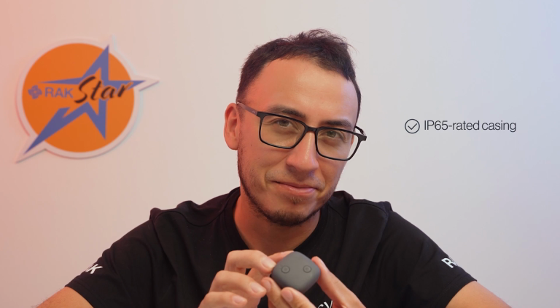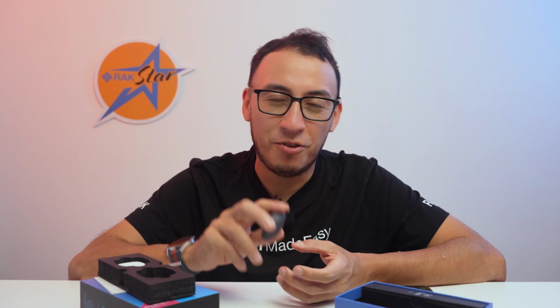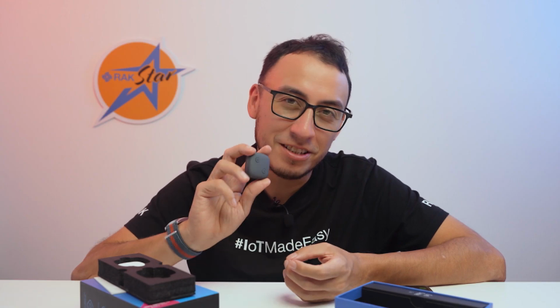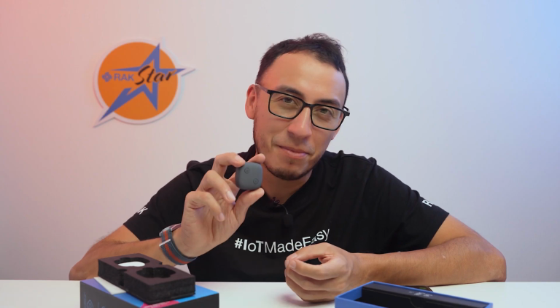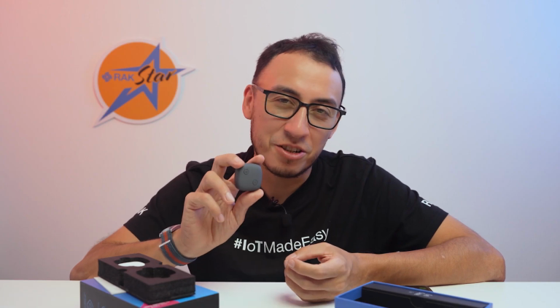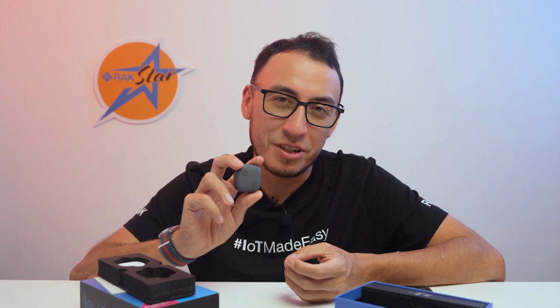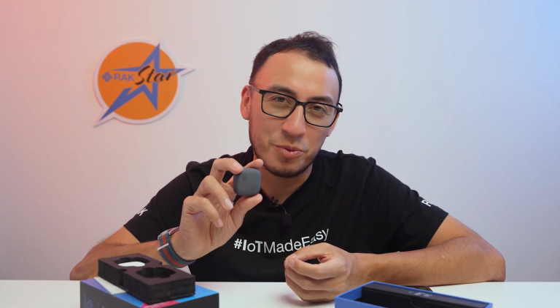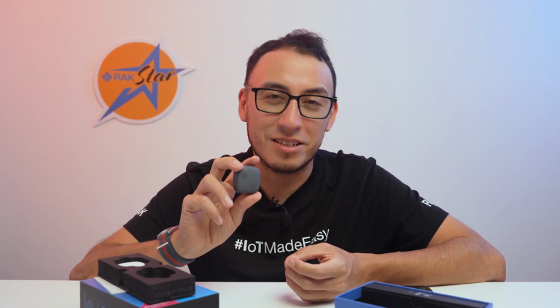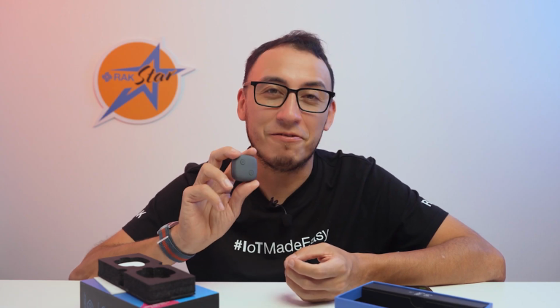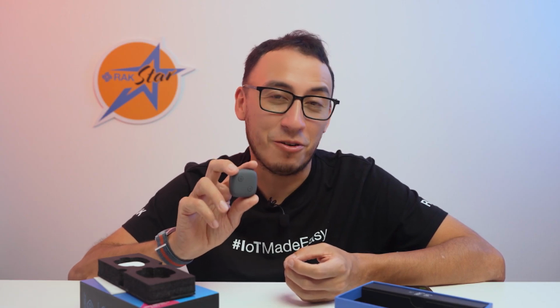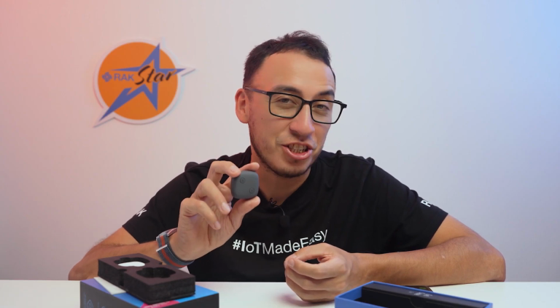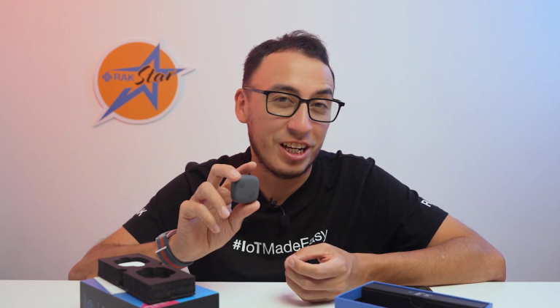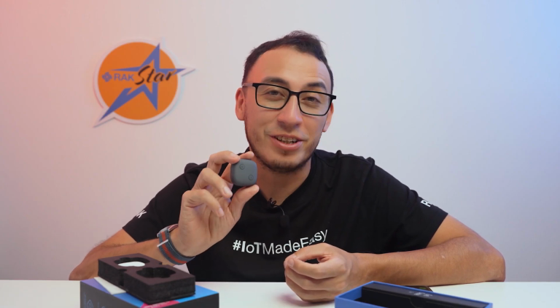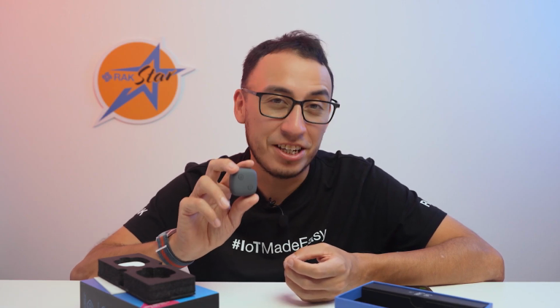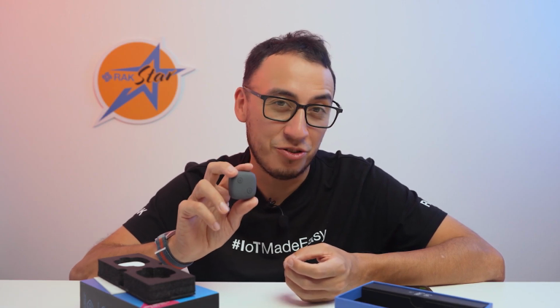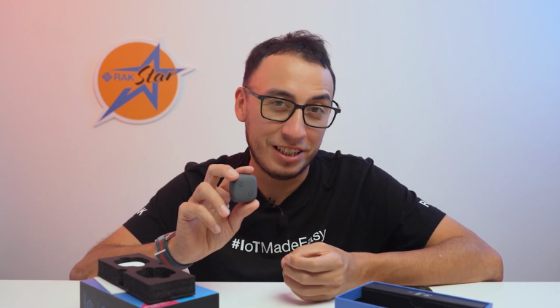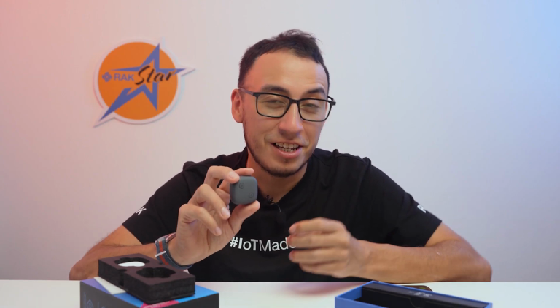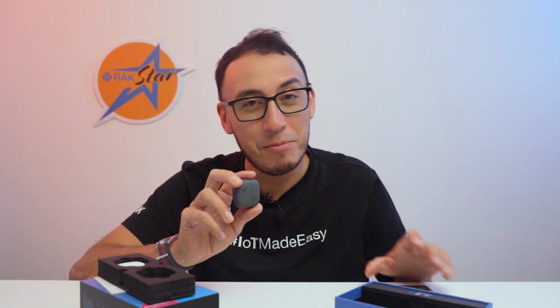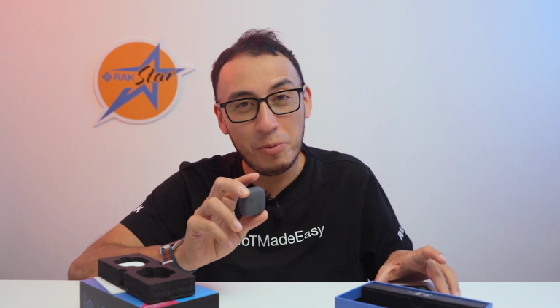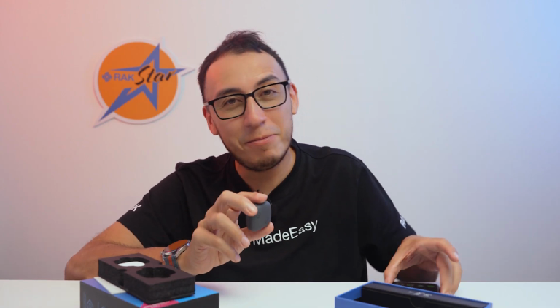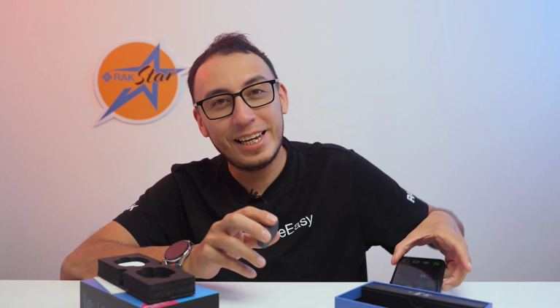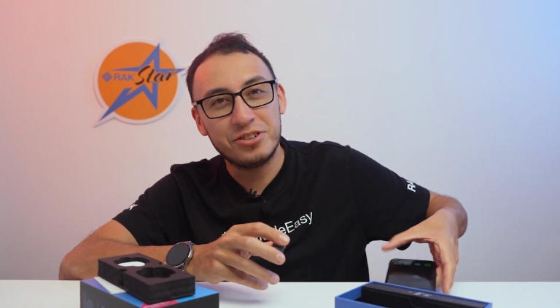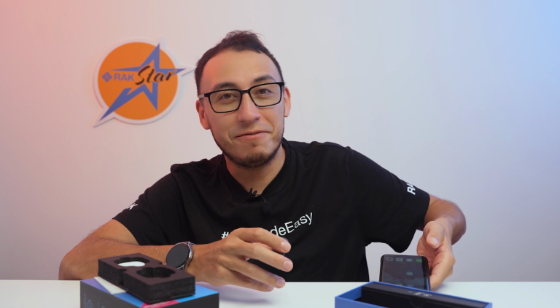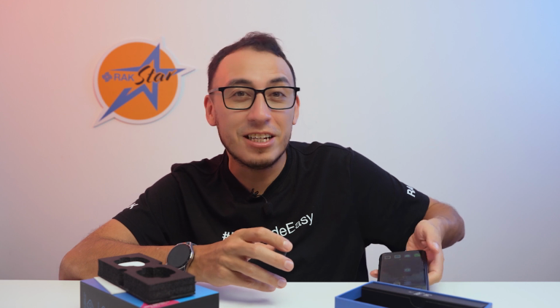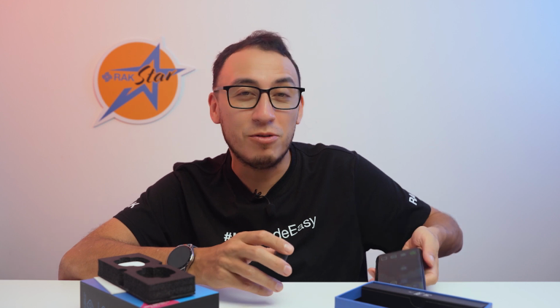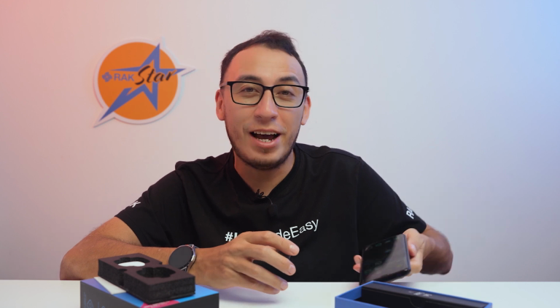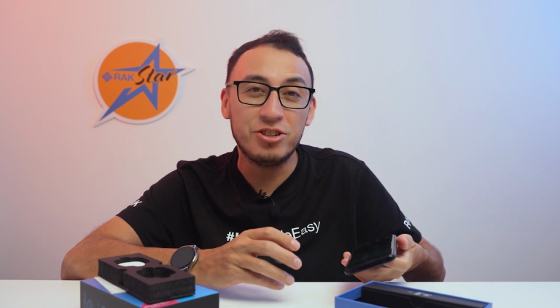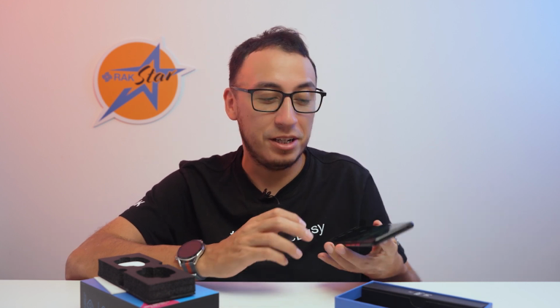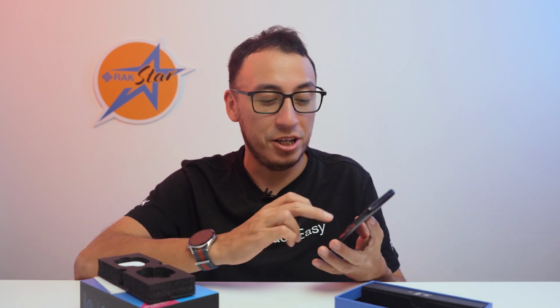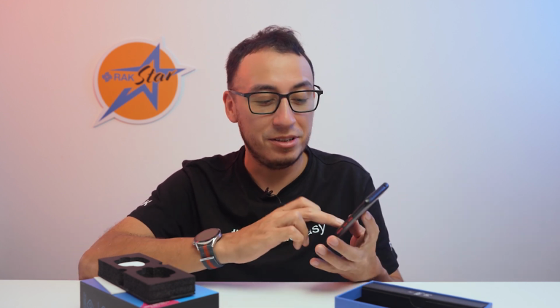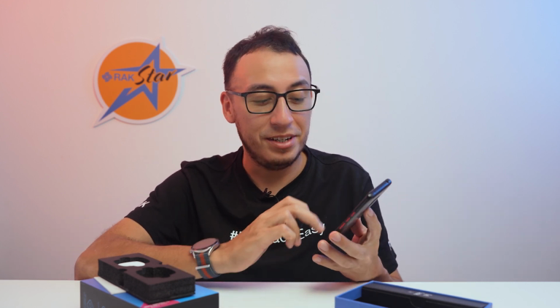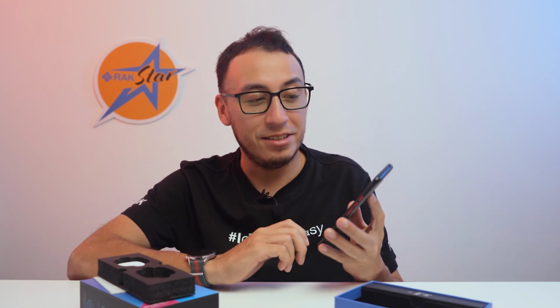For easy management as well as configuration and location tracking, a mobile application is available for Android and iOS devices.